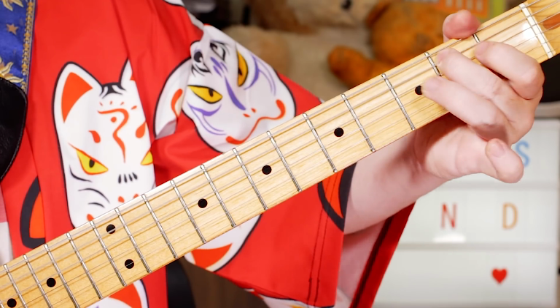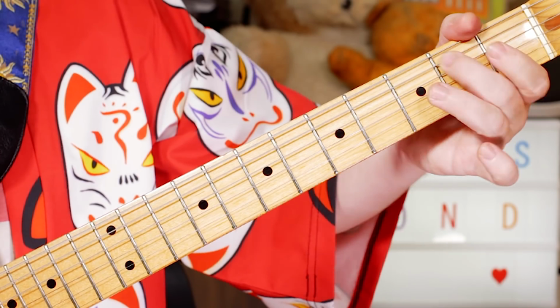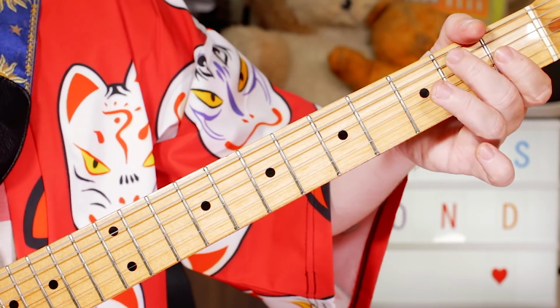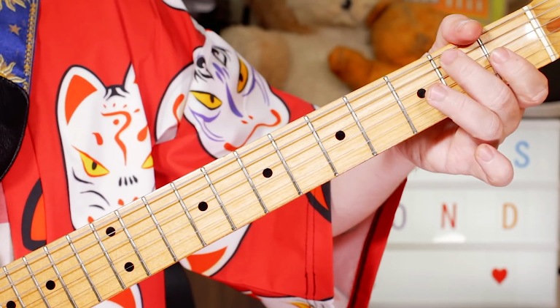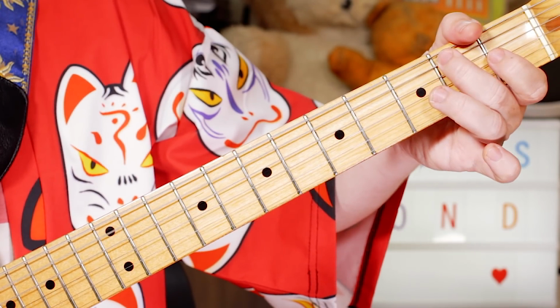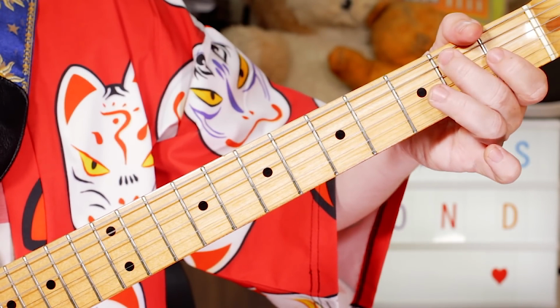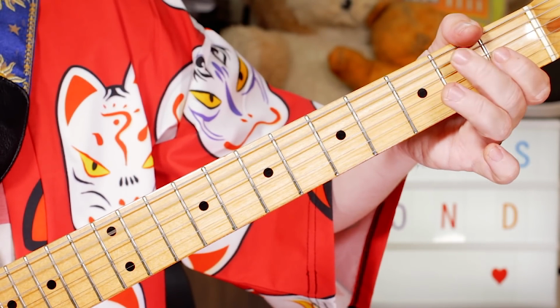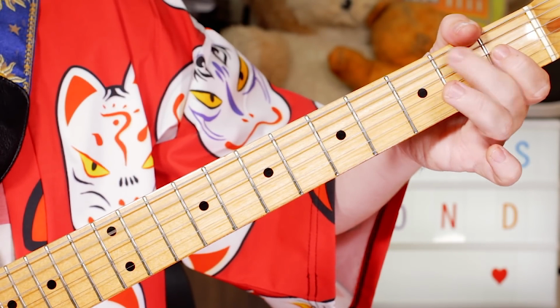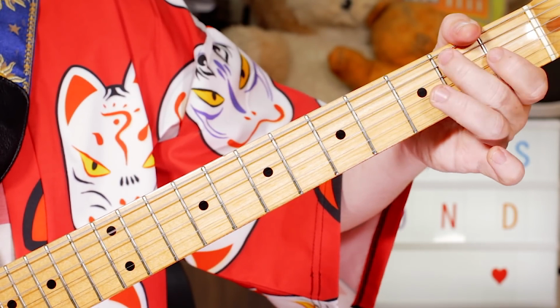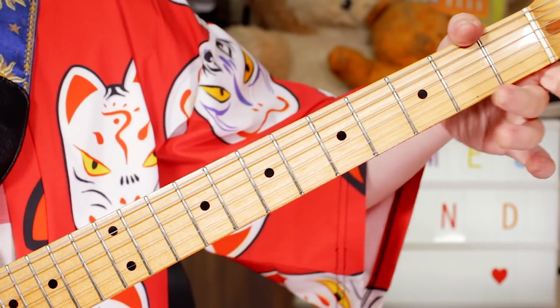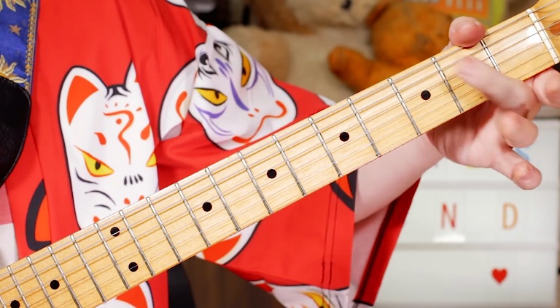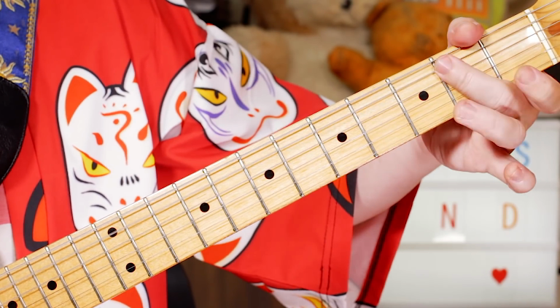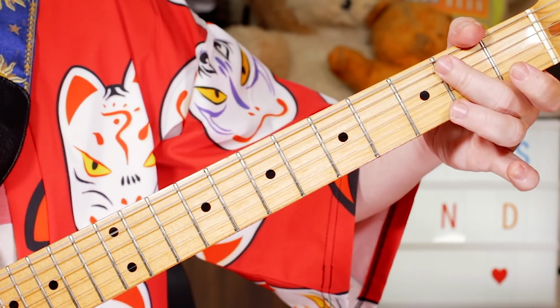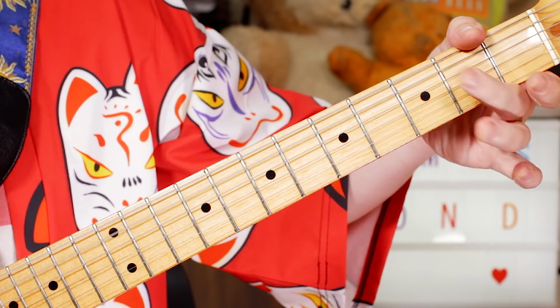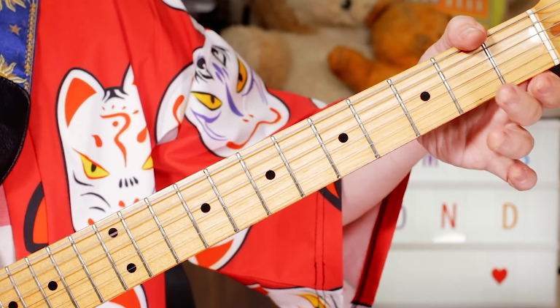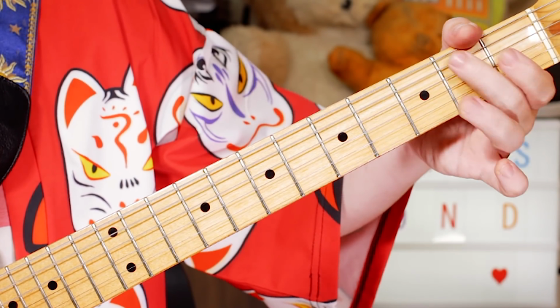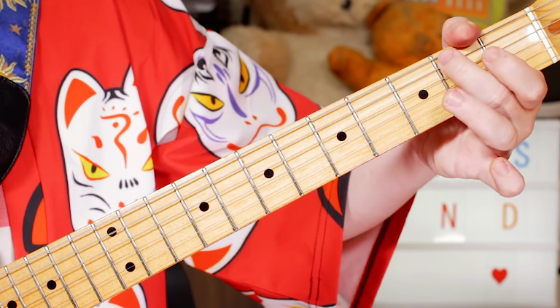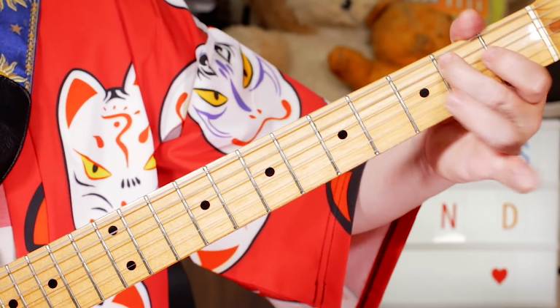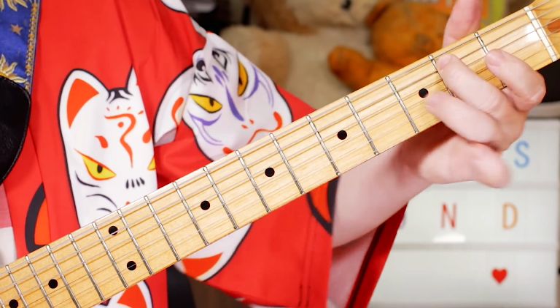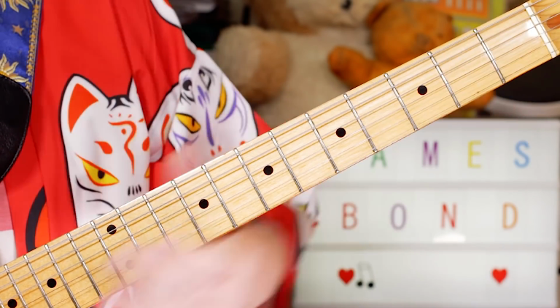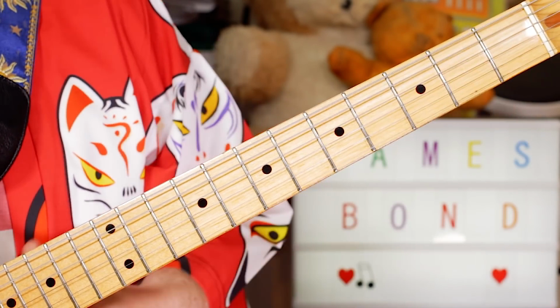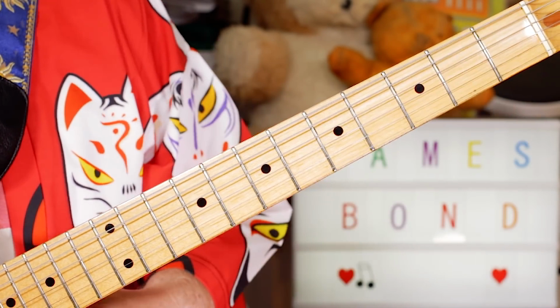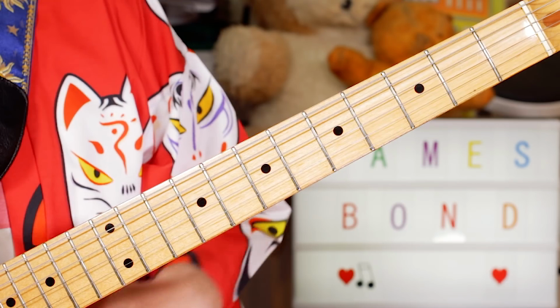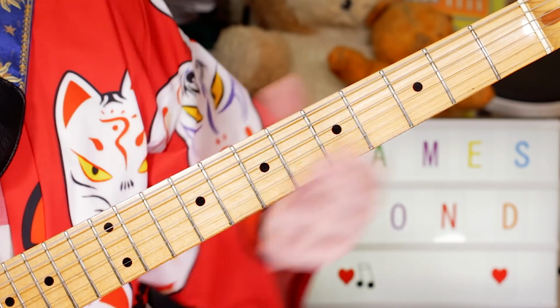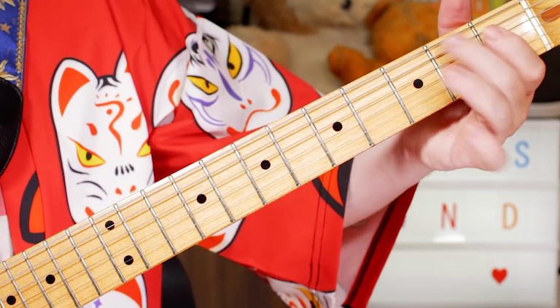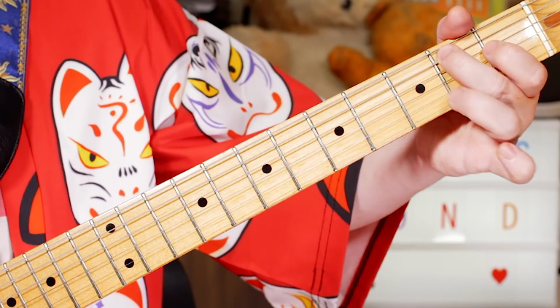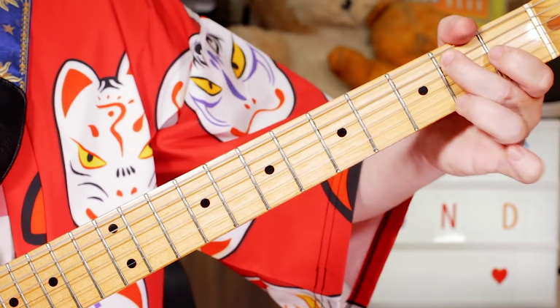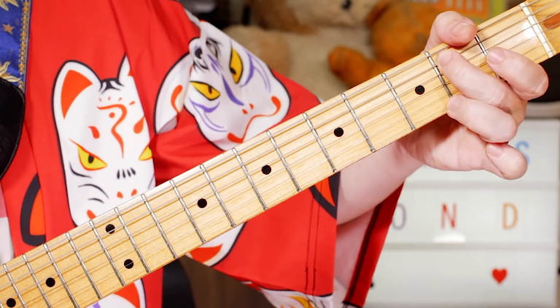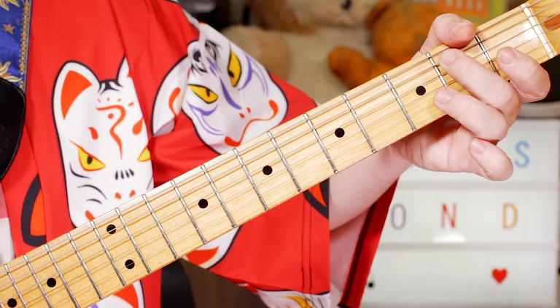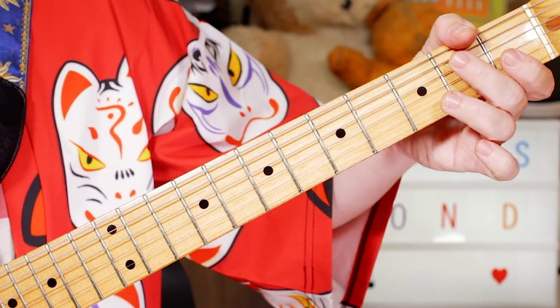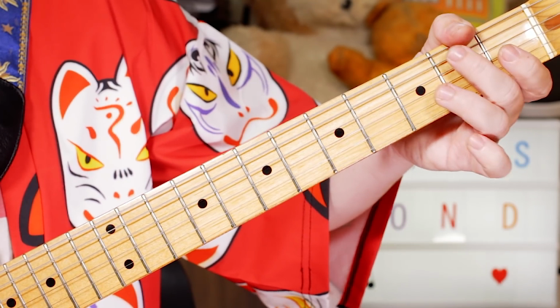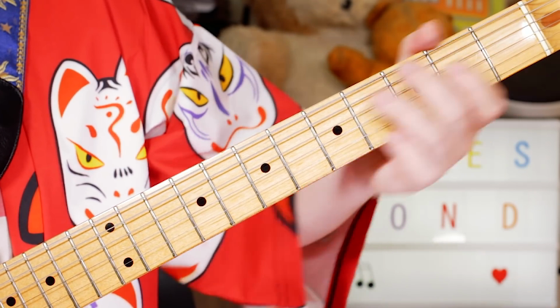Then B, A, B — 2, open, 2 on the A string.